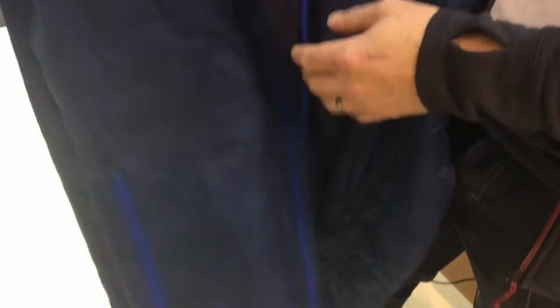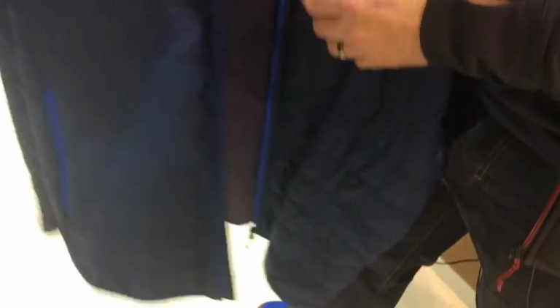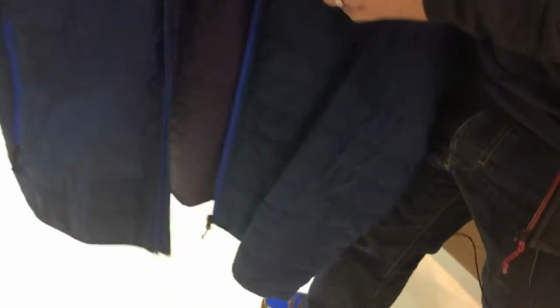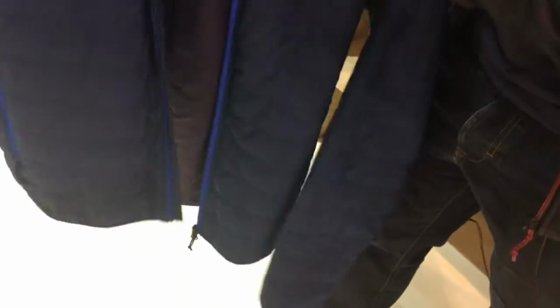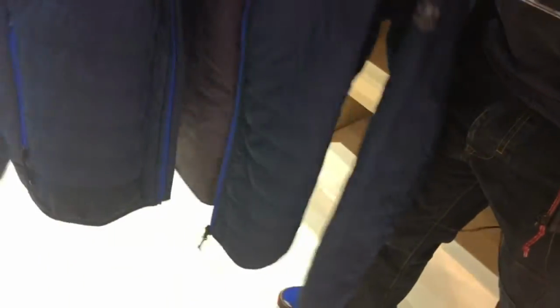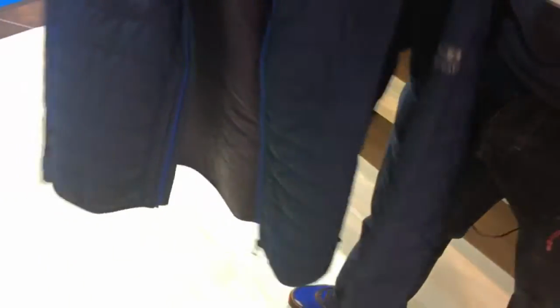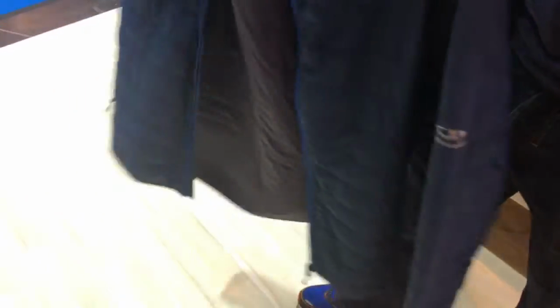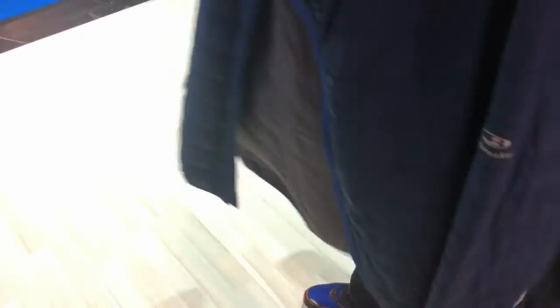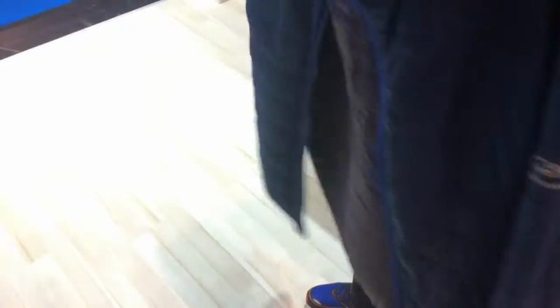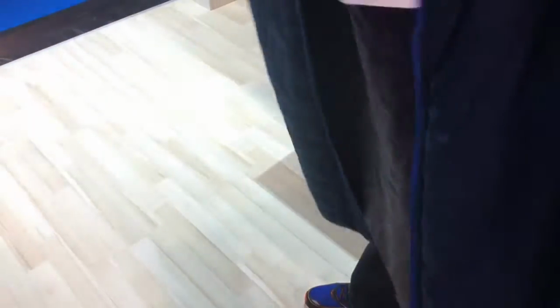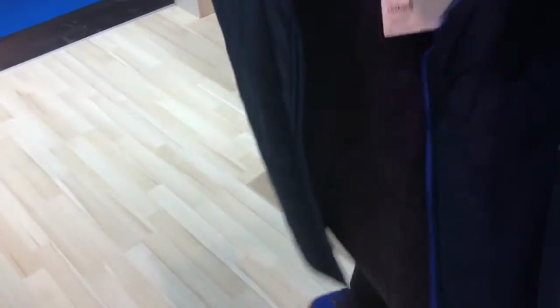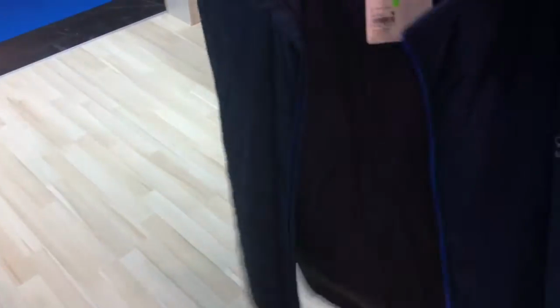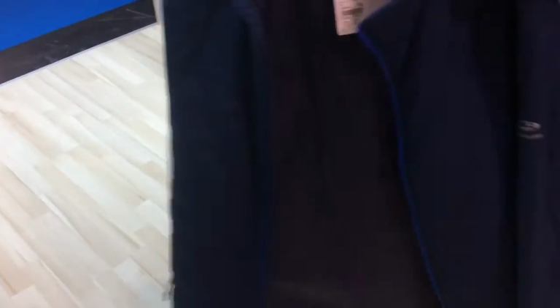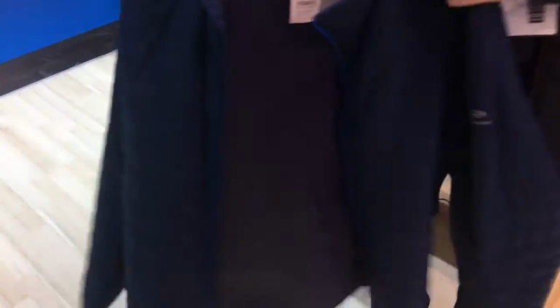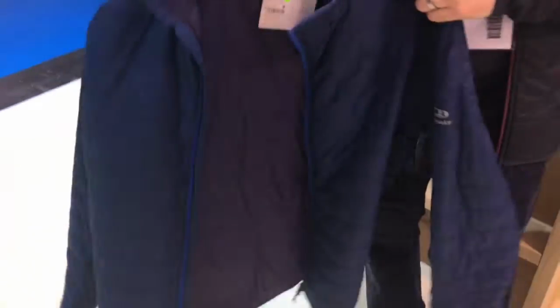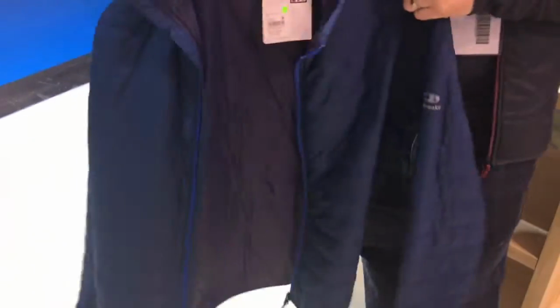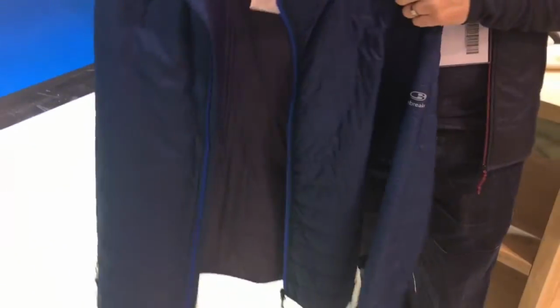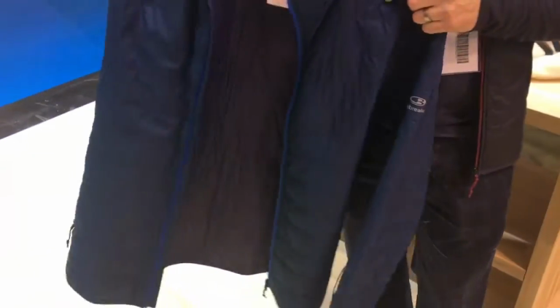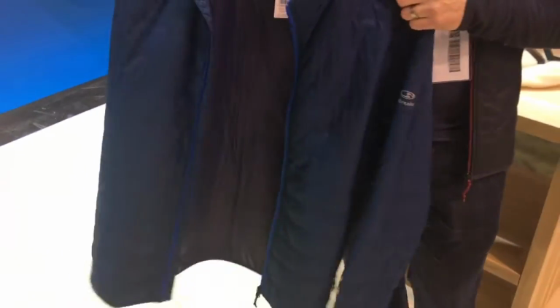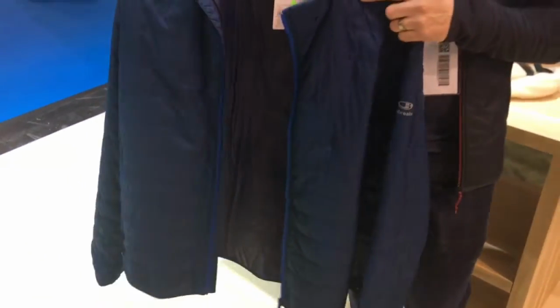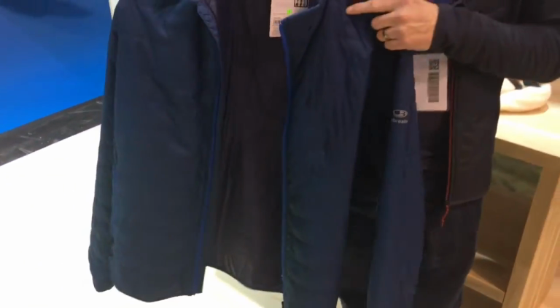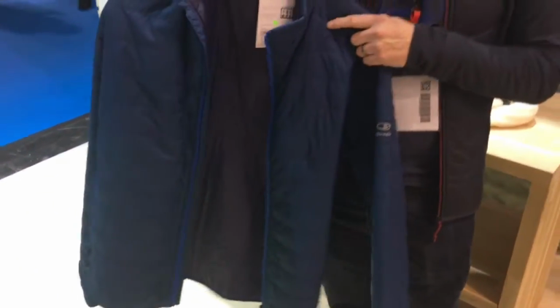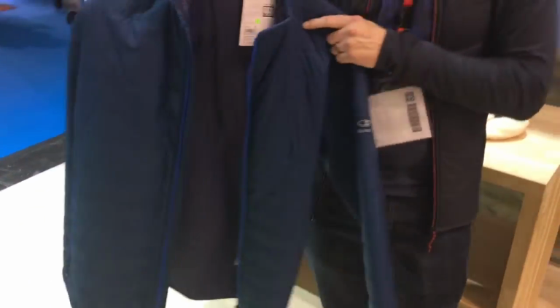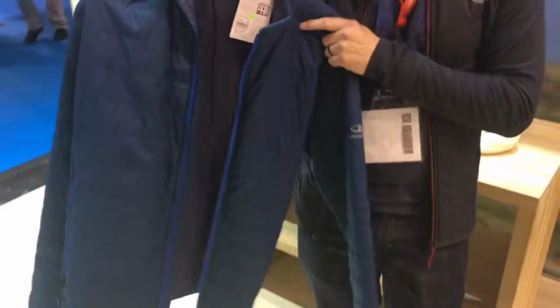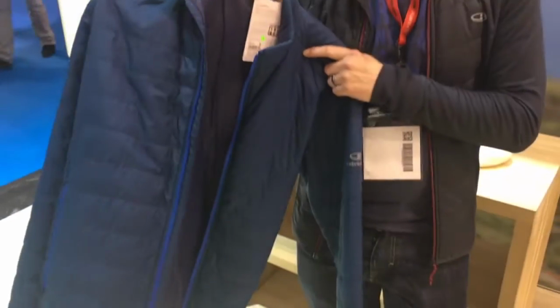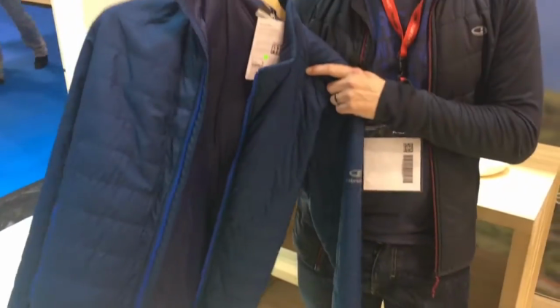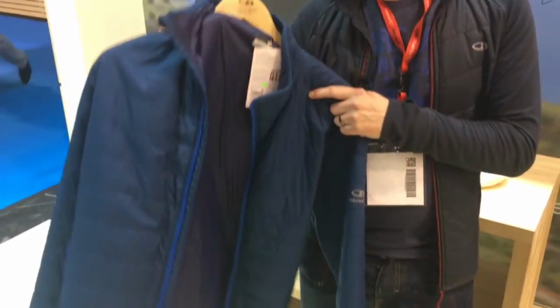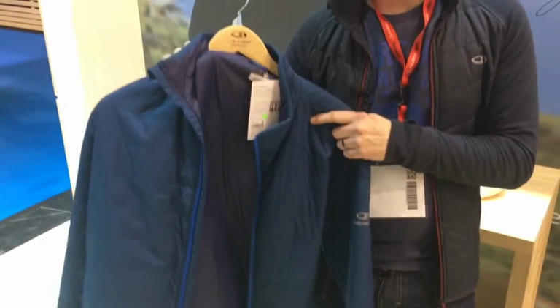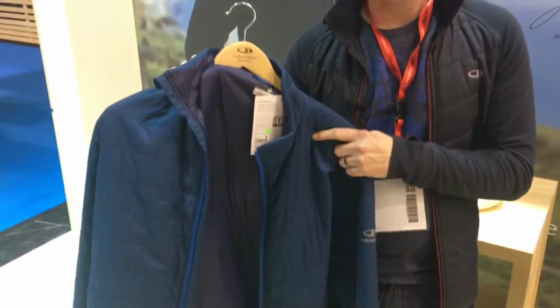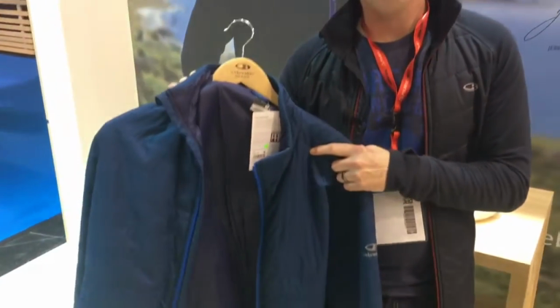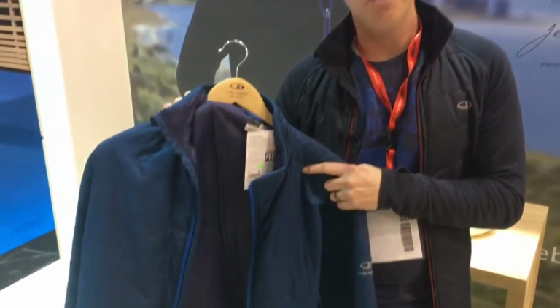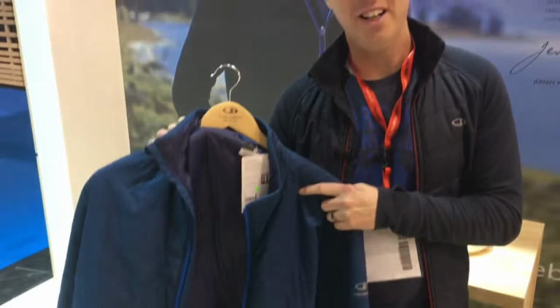This is the men's version, and it retails for £200. There's a ladies' version available as well.